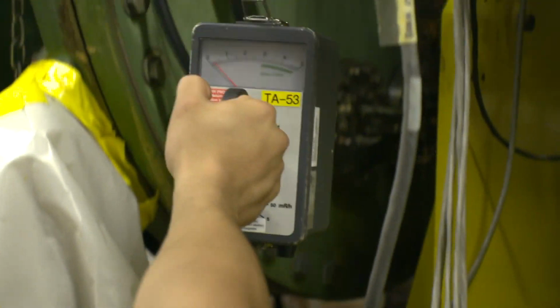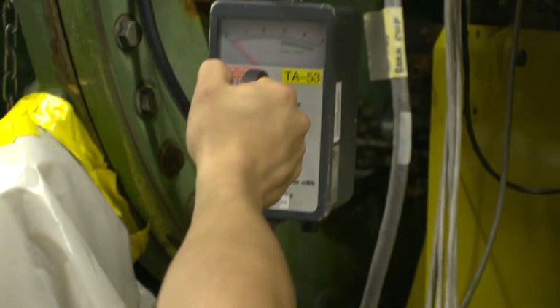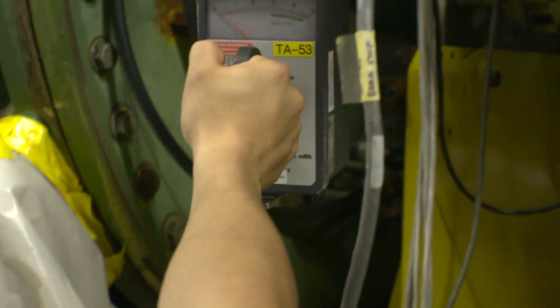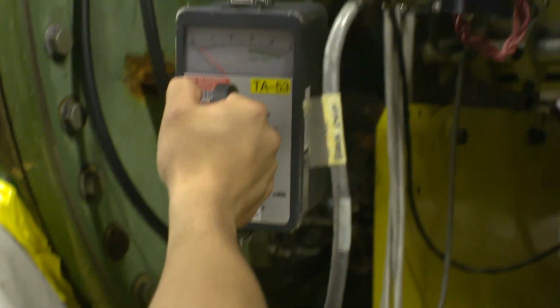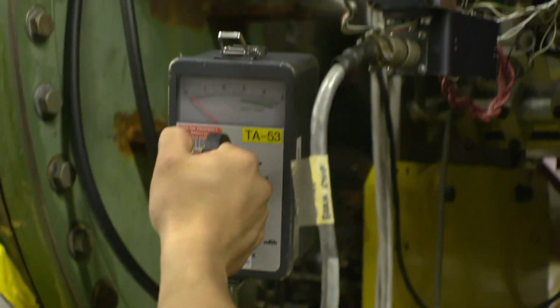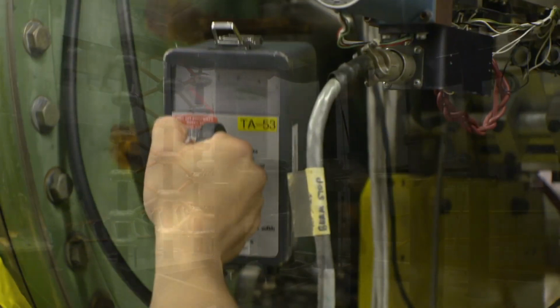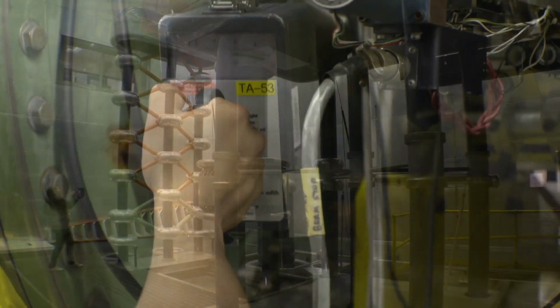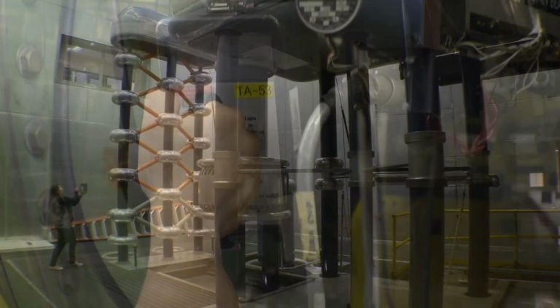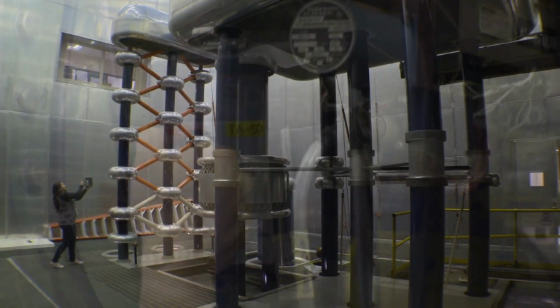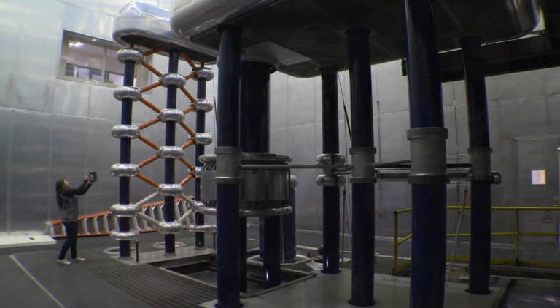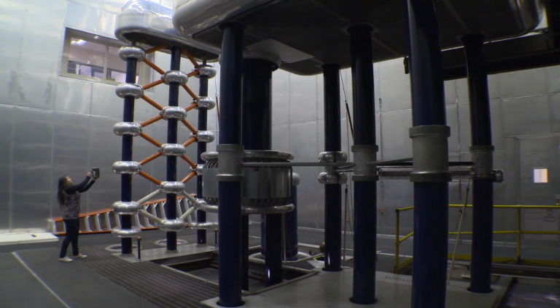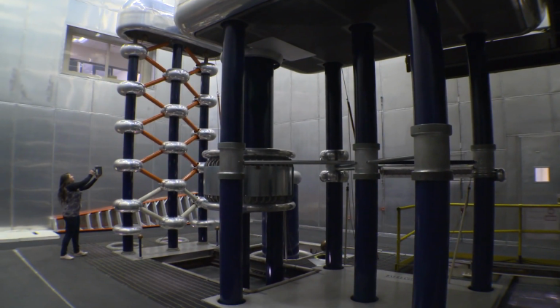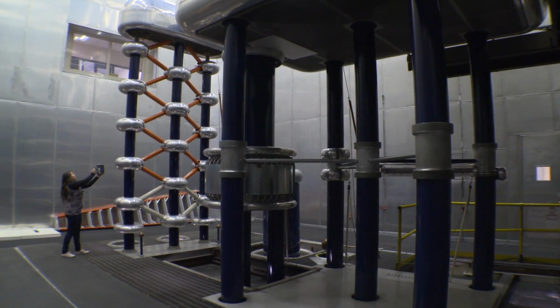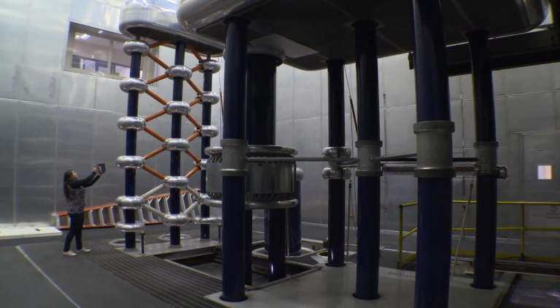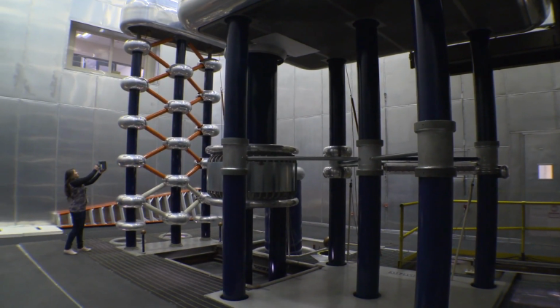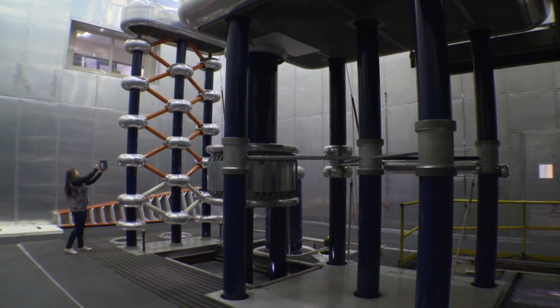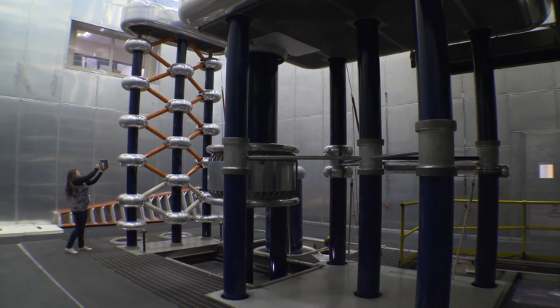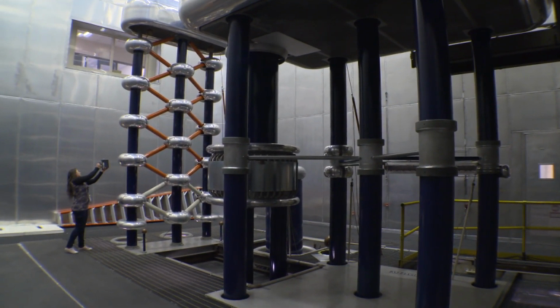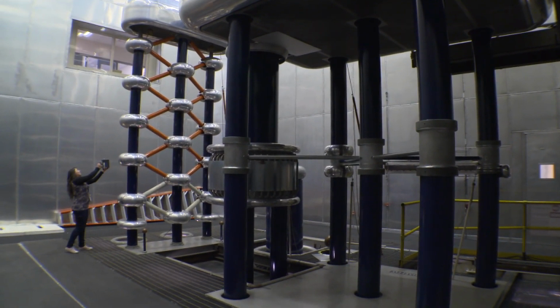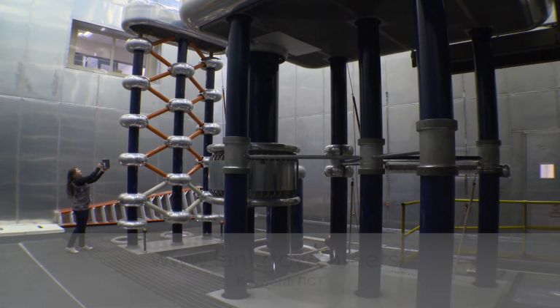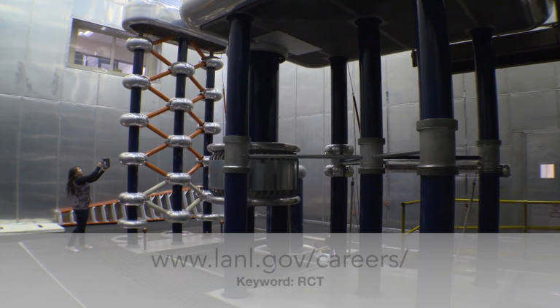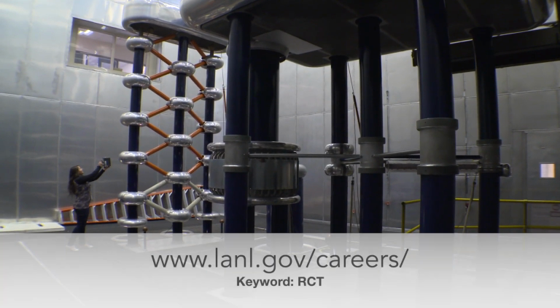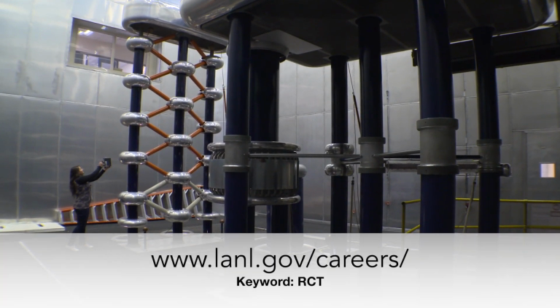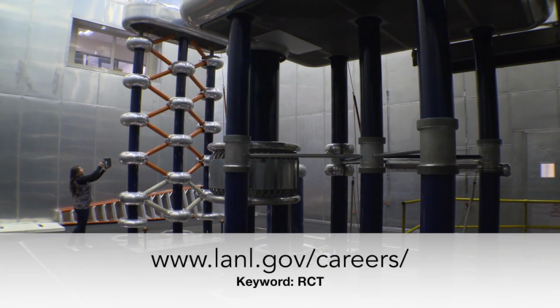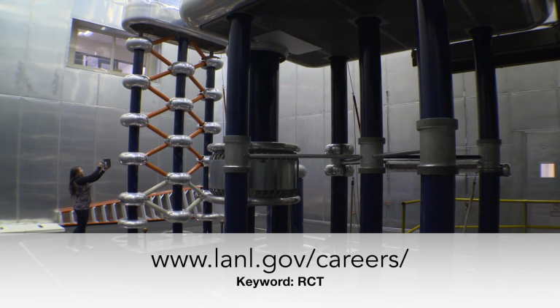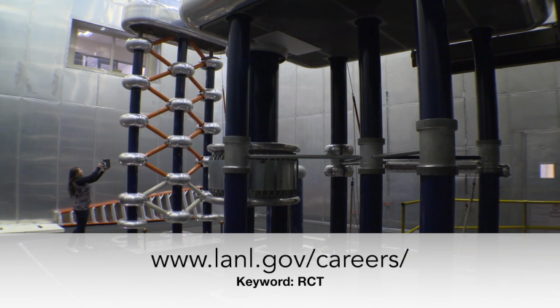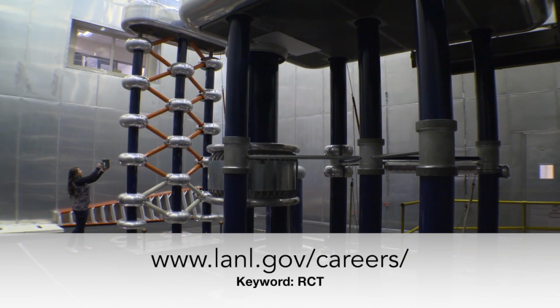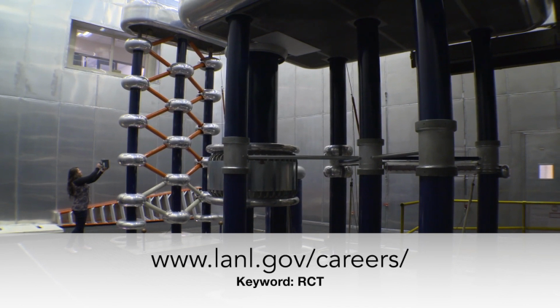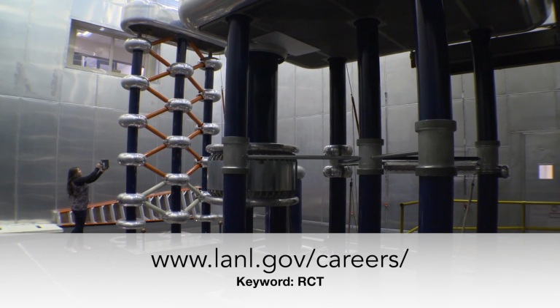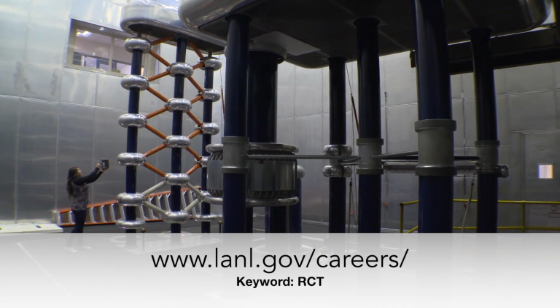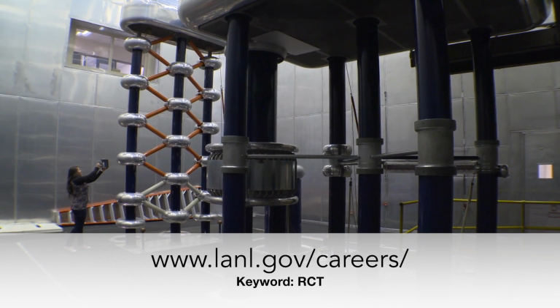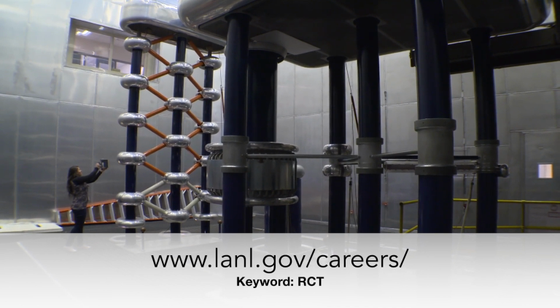If you're ready to enter the exciting and challenging world of radiation protection, apply today.